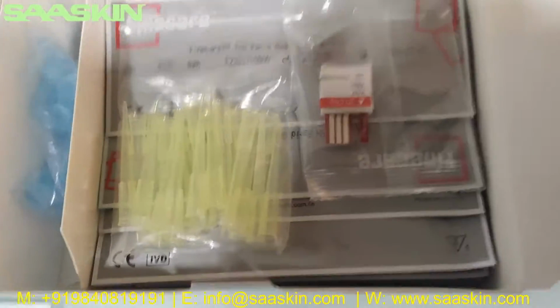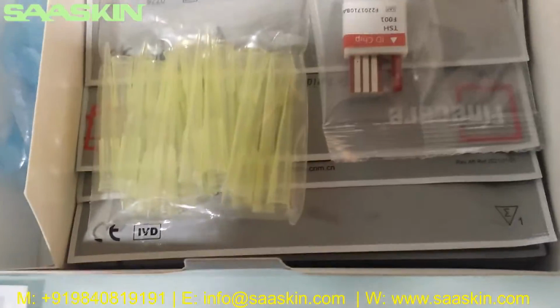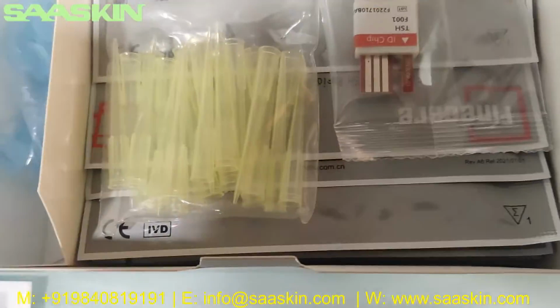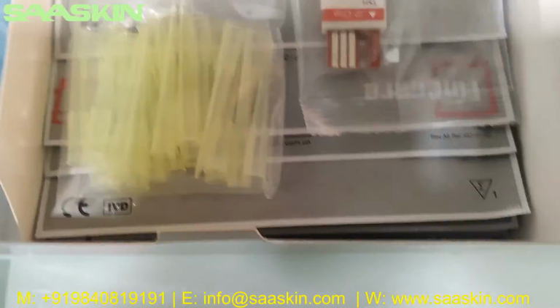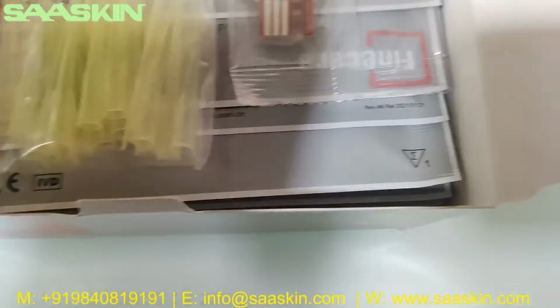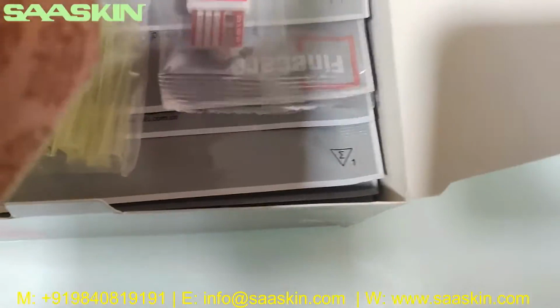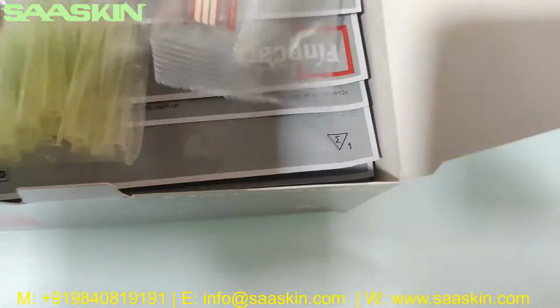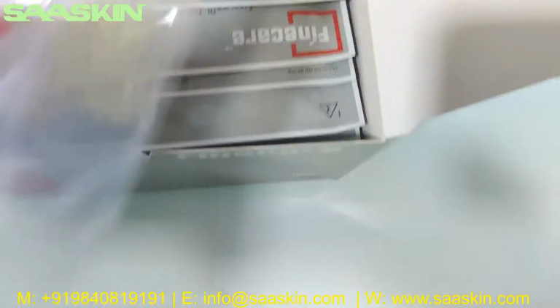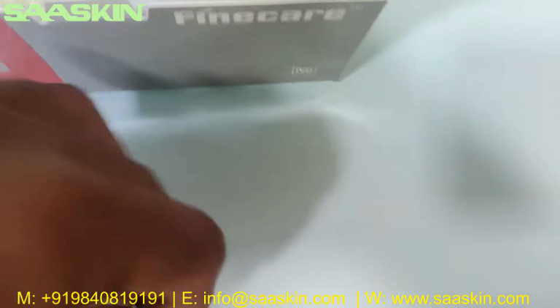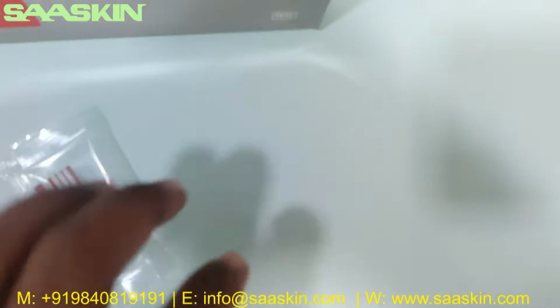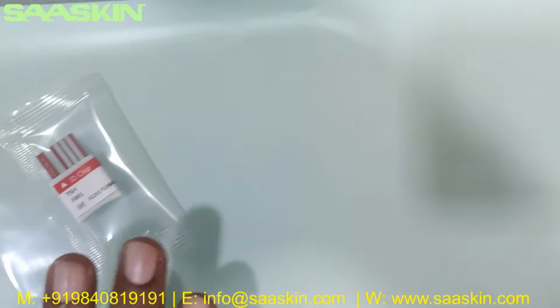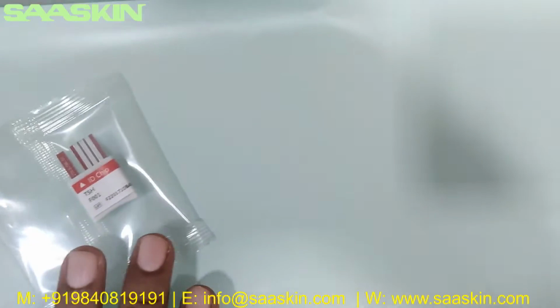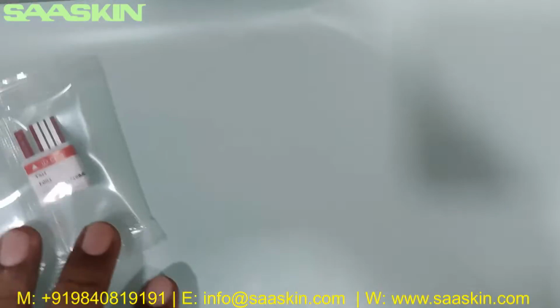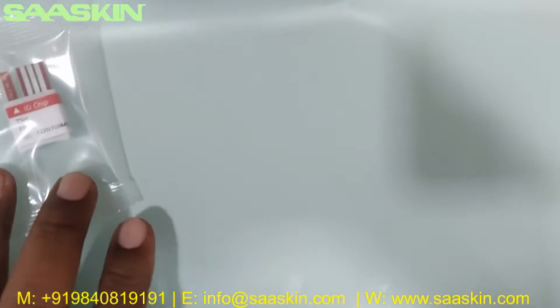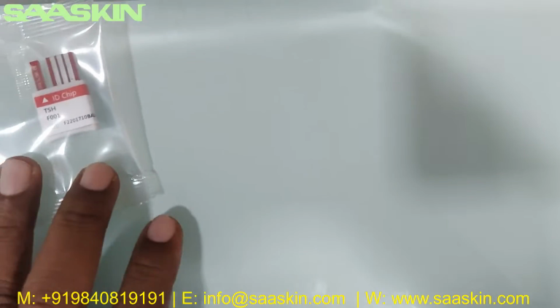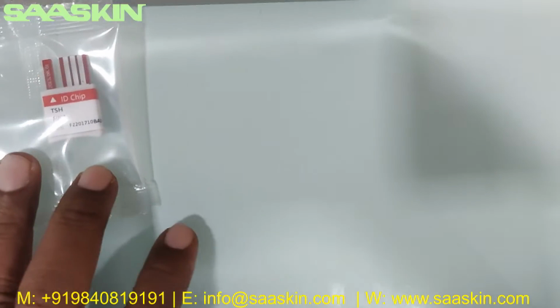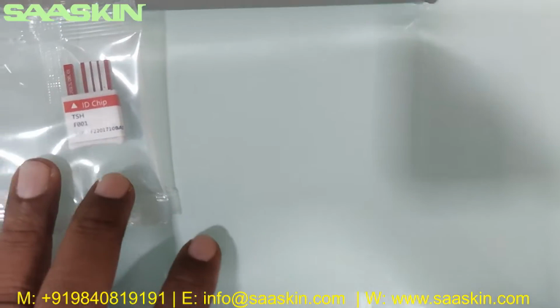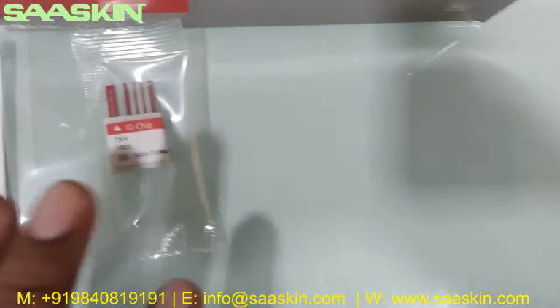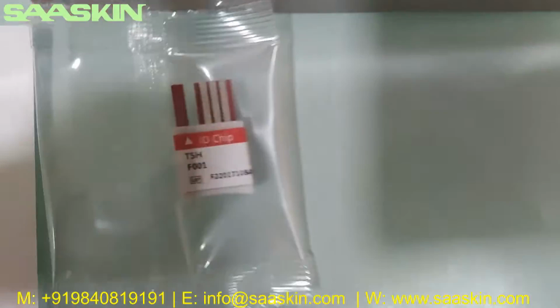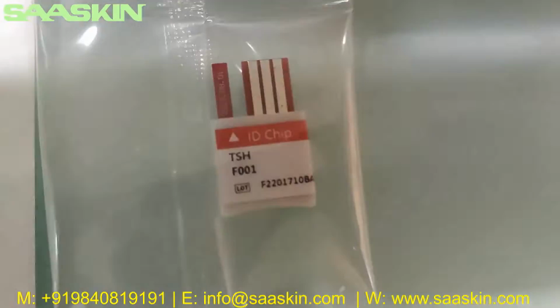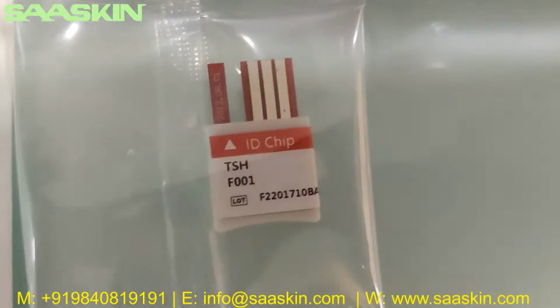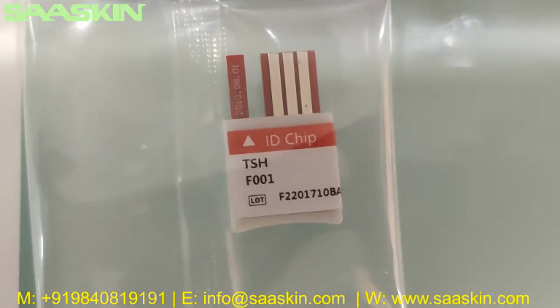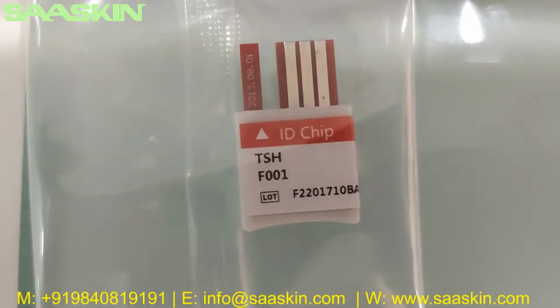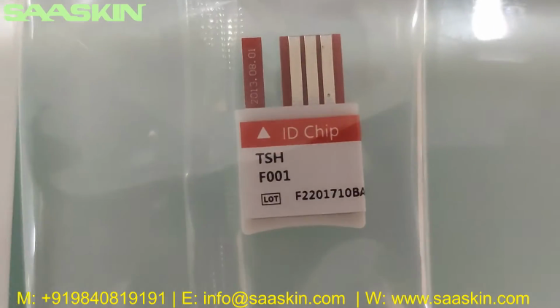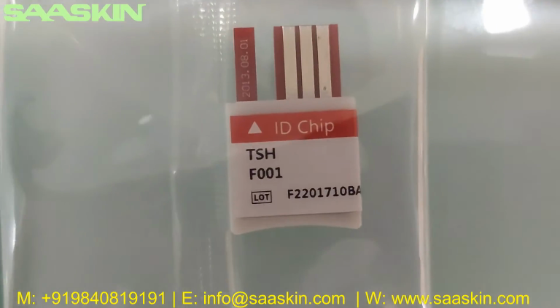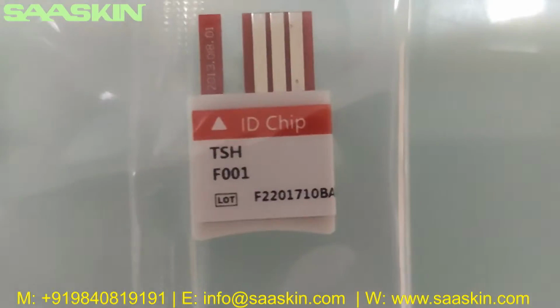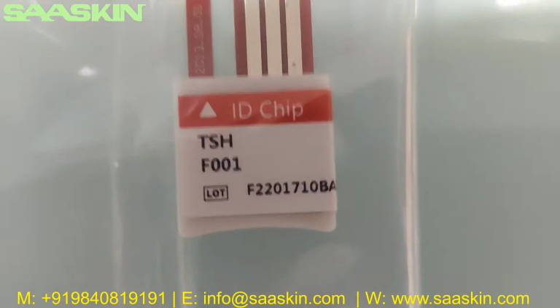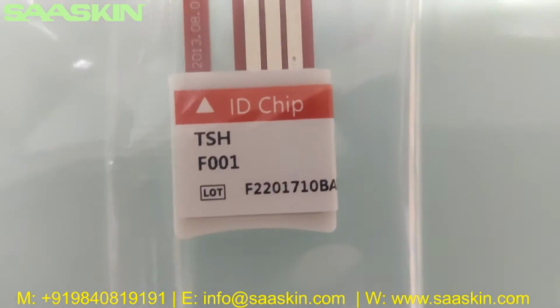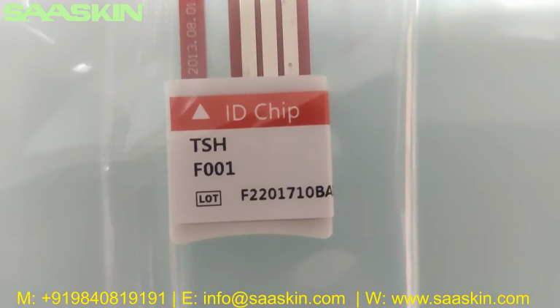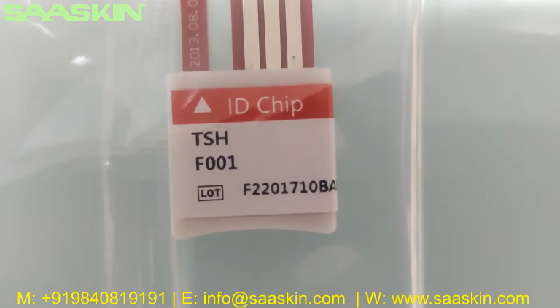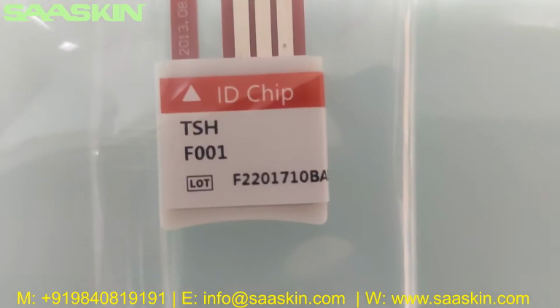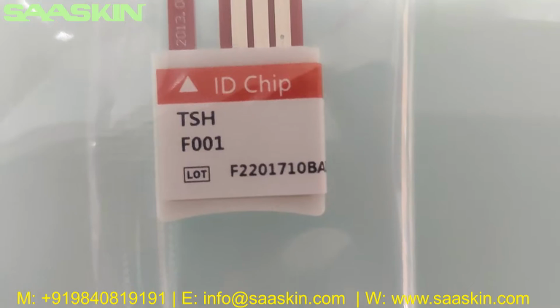Going further inside, we can see one ID chip. On the ID chip, you can see the test type written on it, and also the lot number.